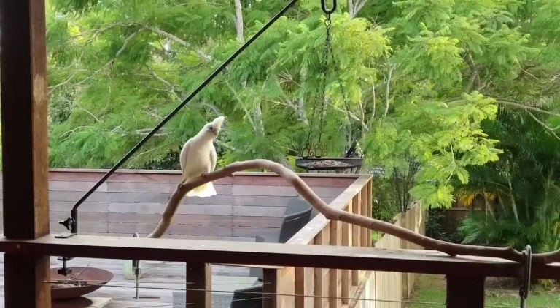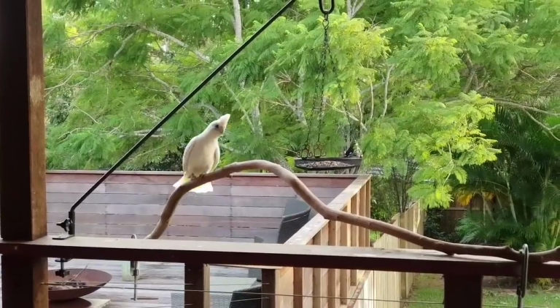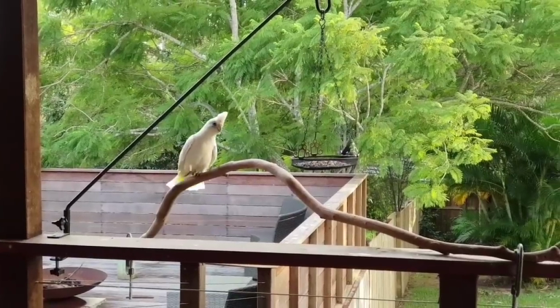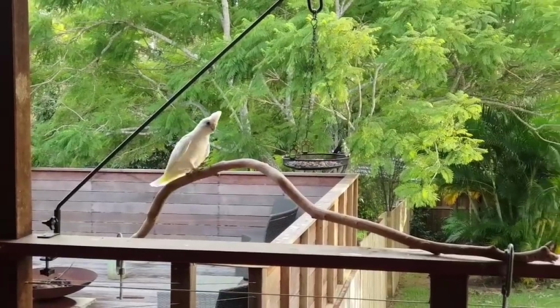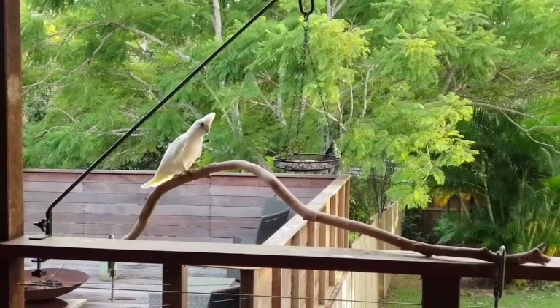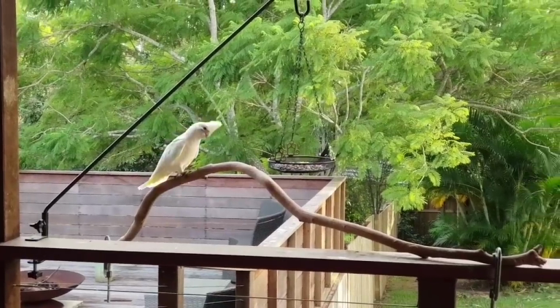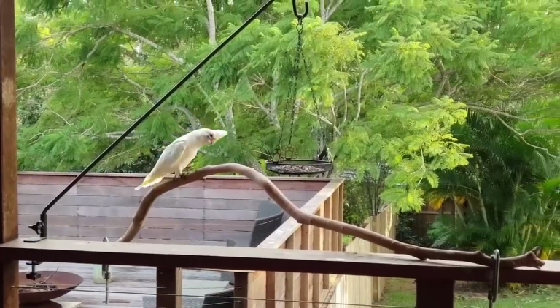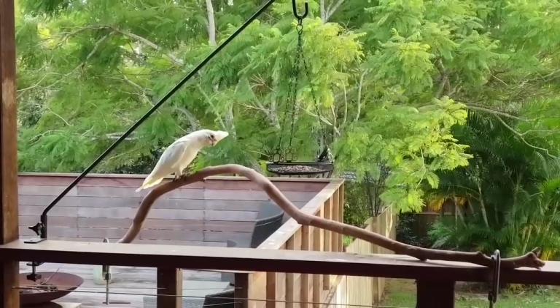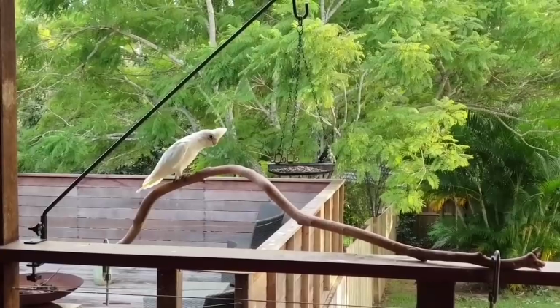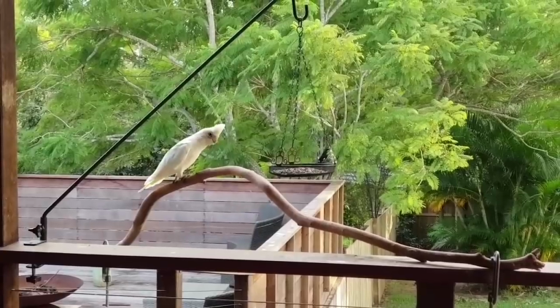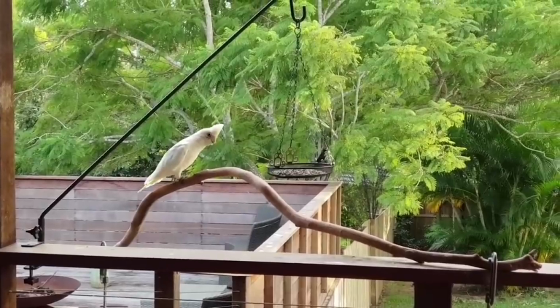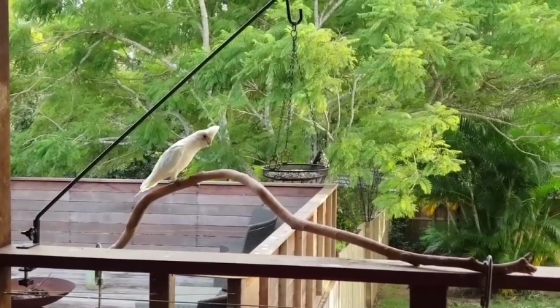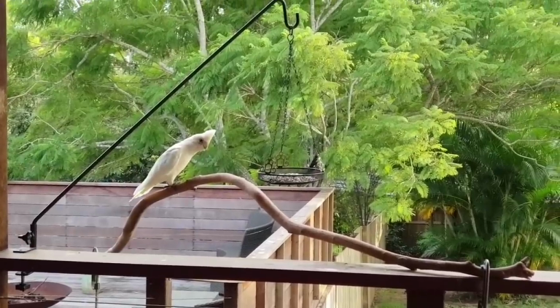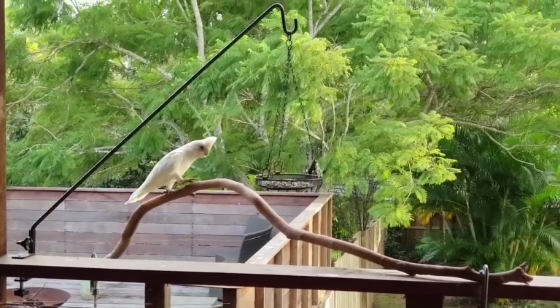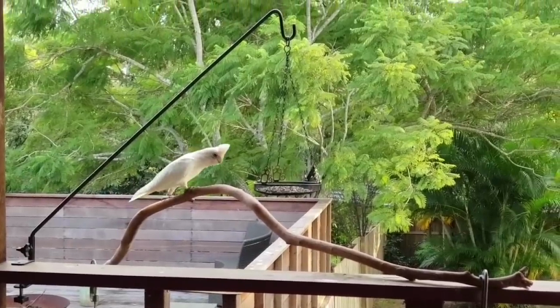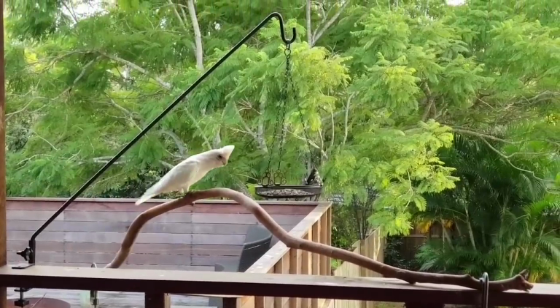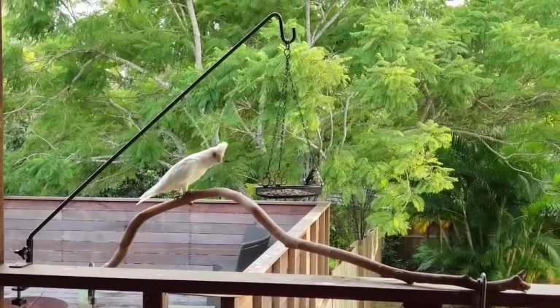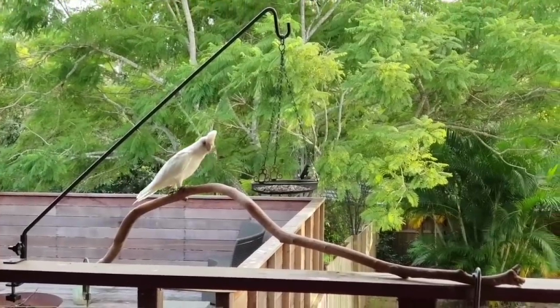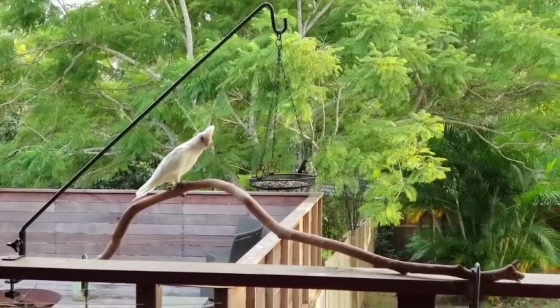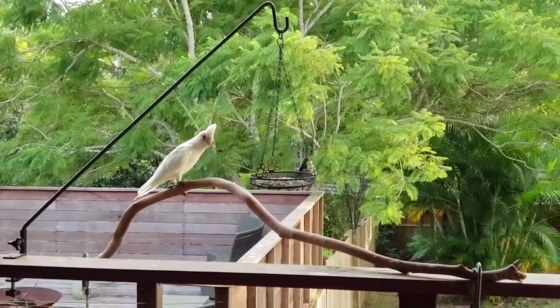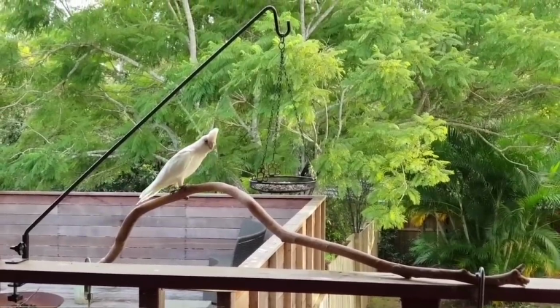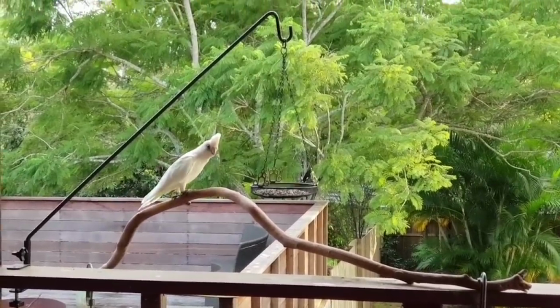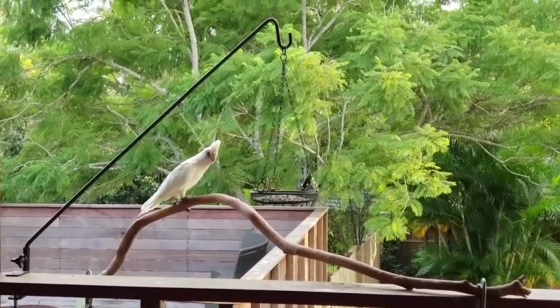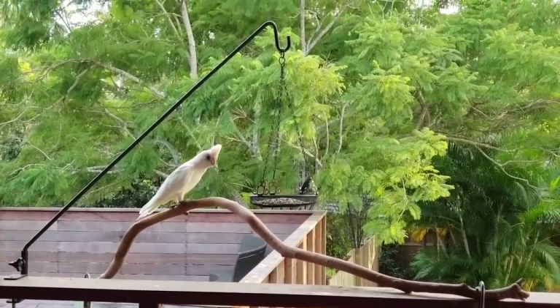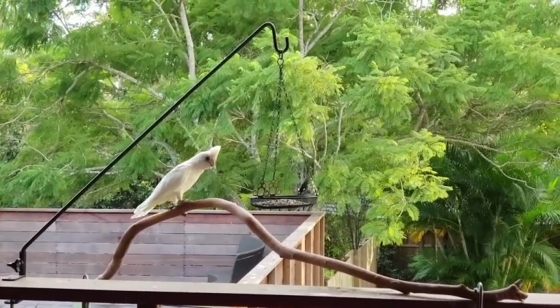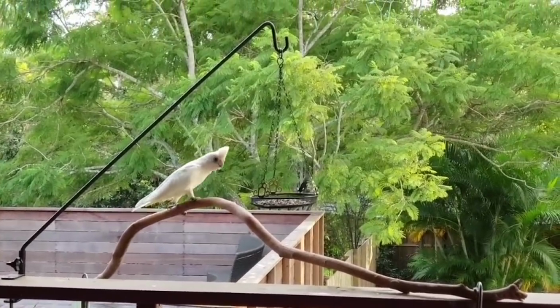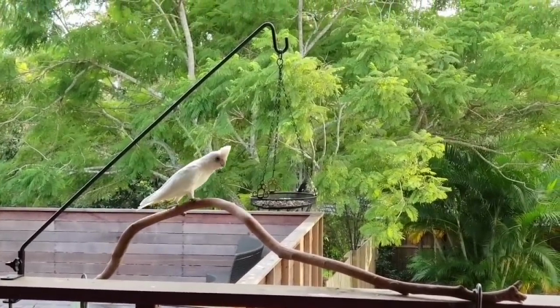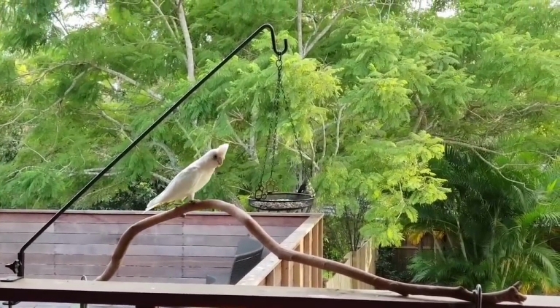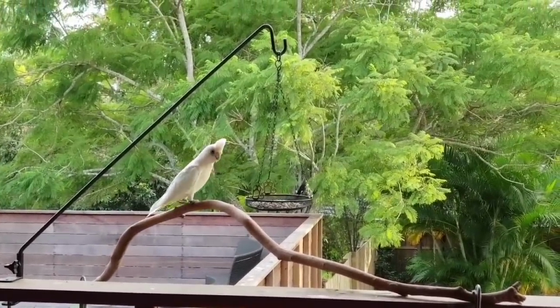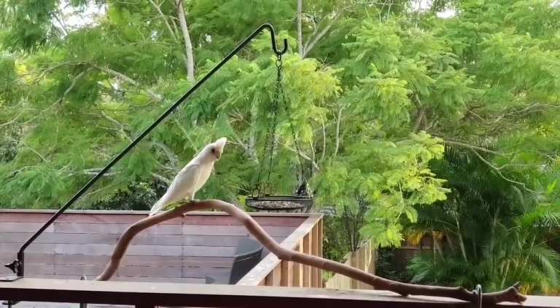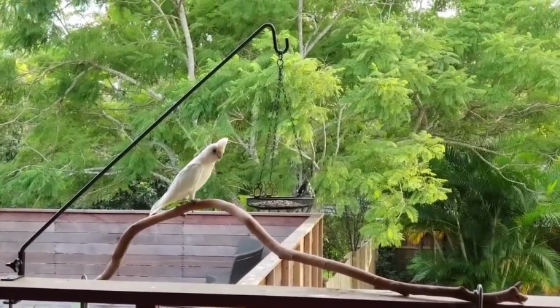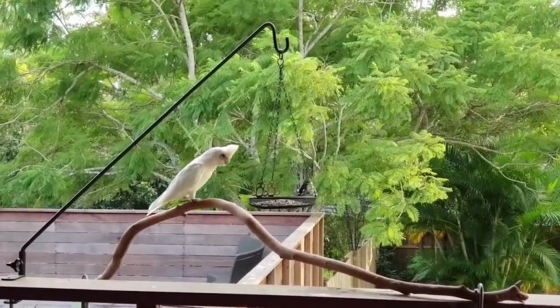G'day guys, welcome back. We have a very shy little Corella this morning.